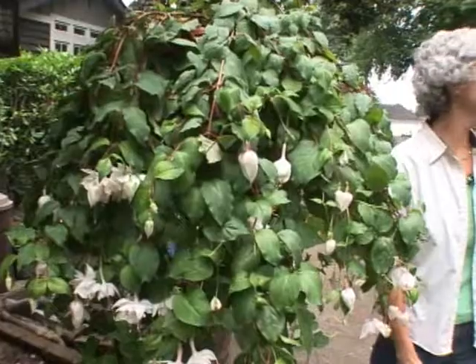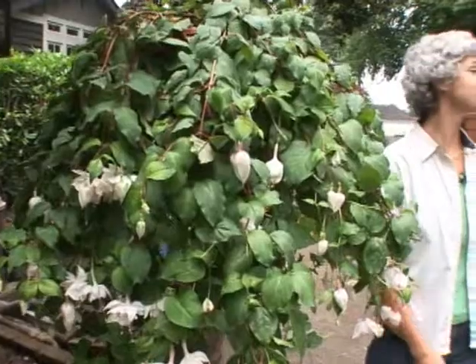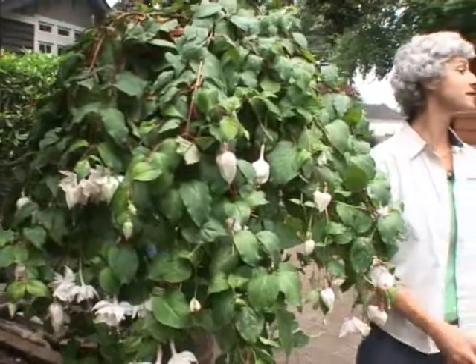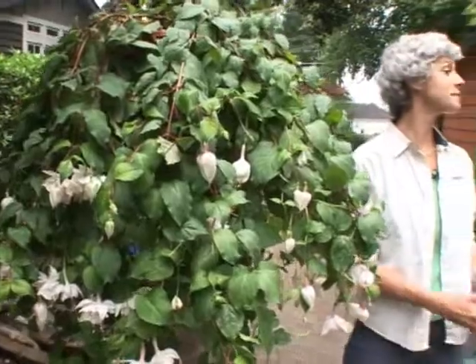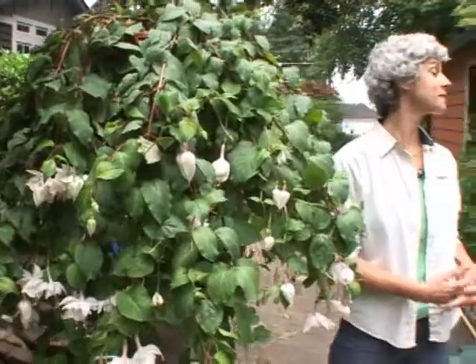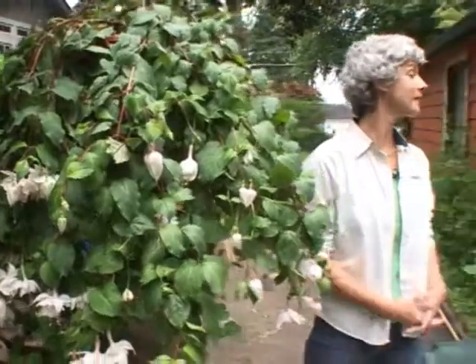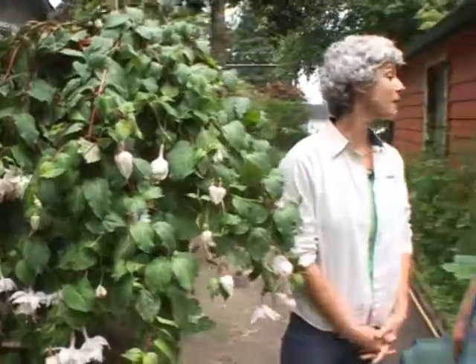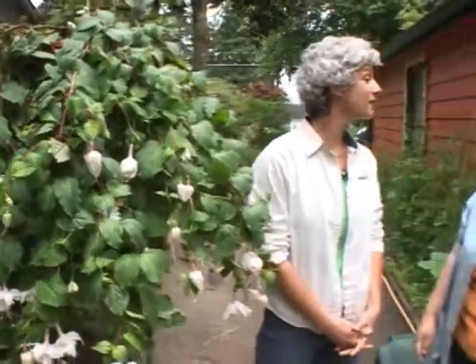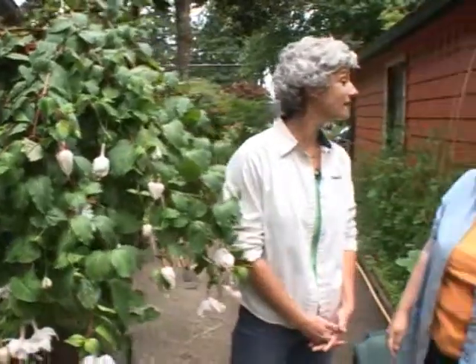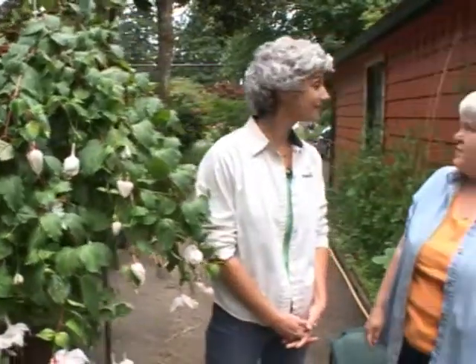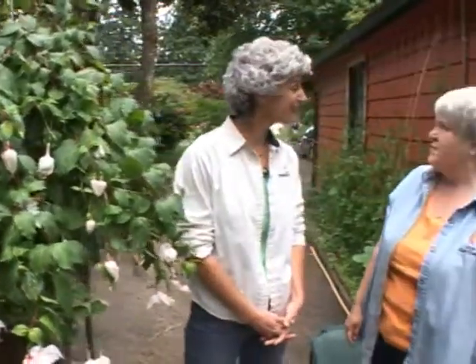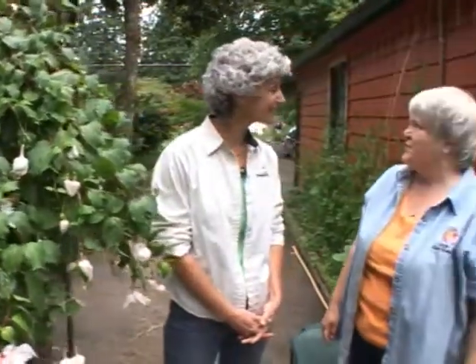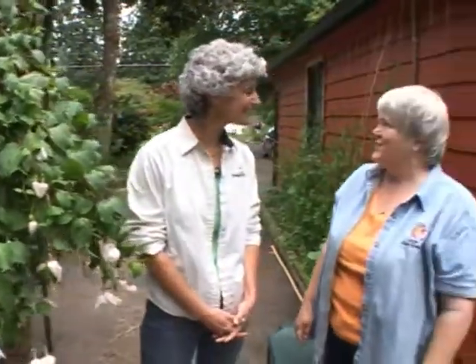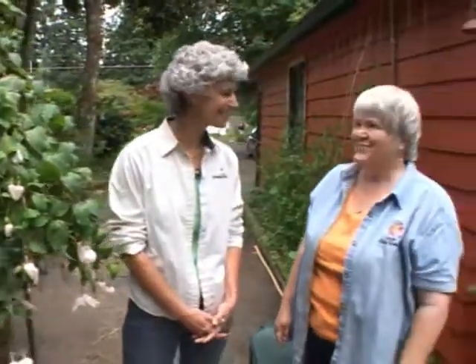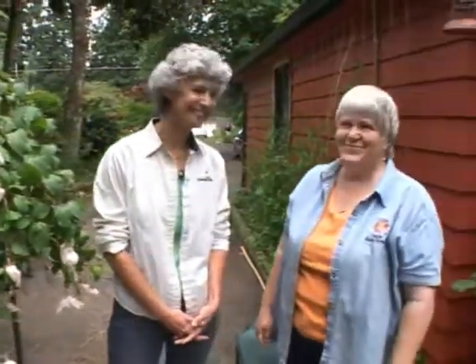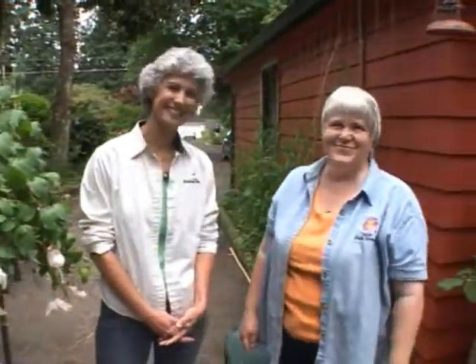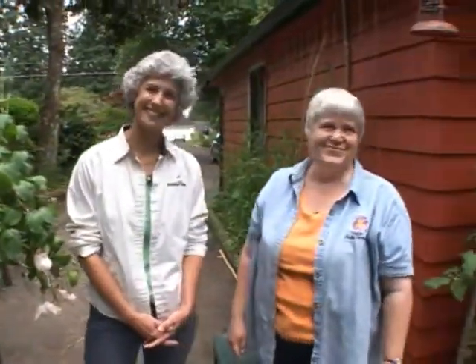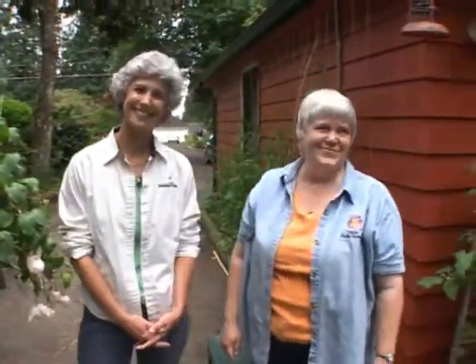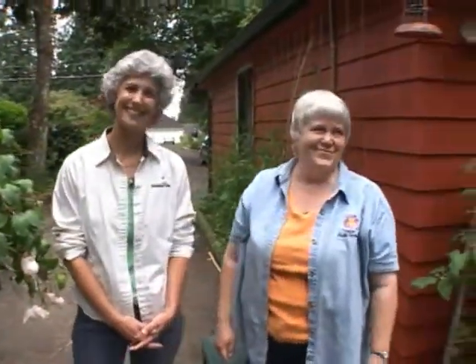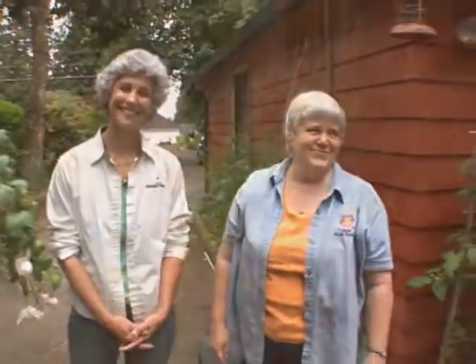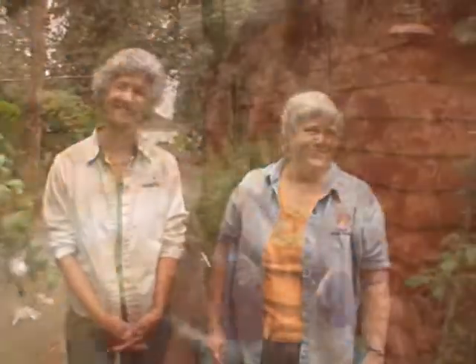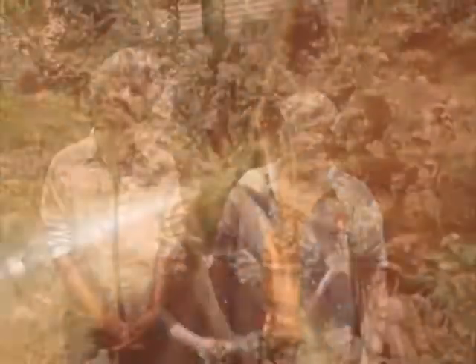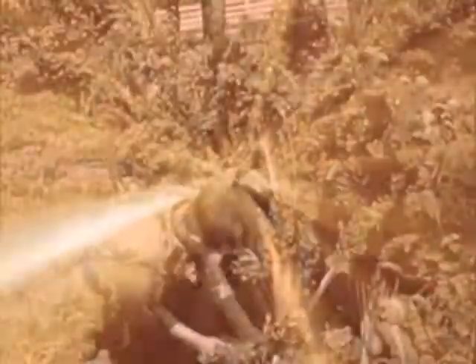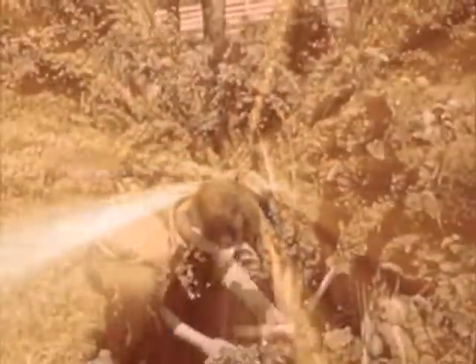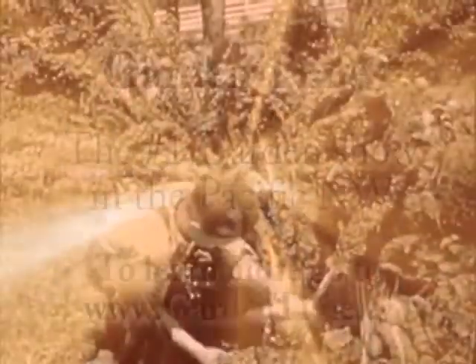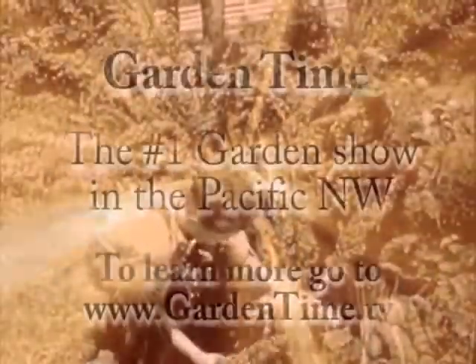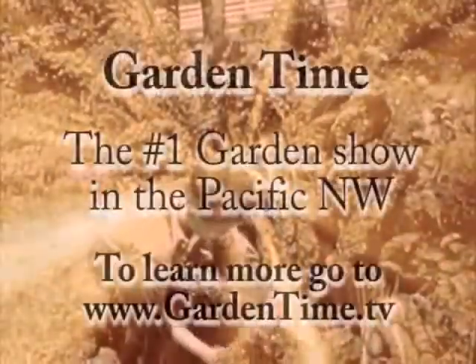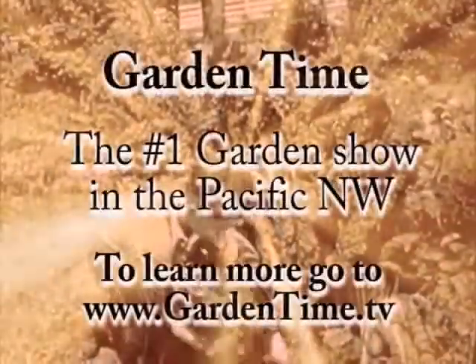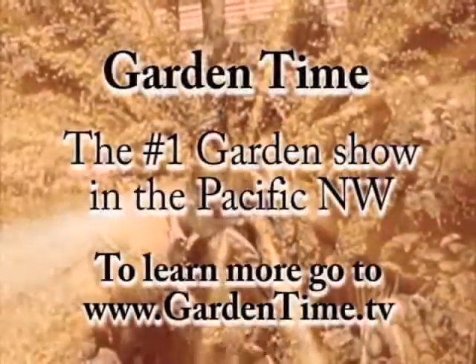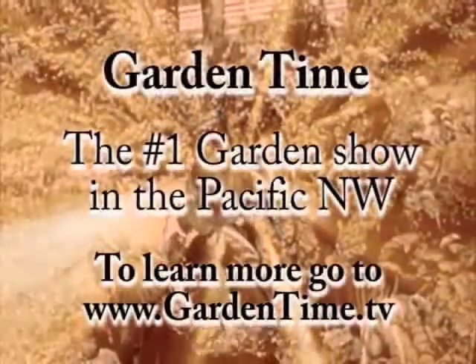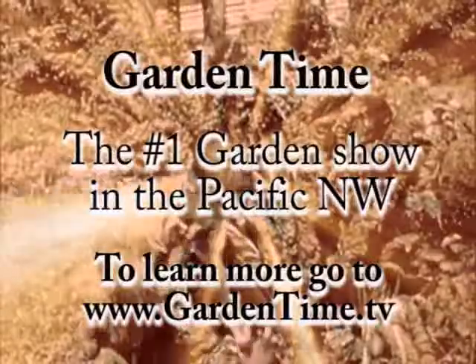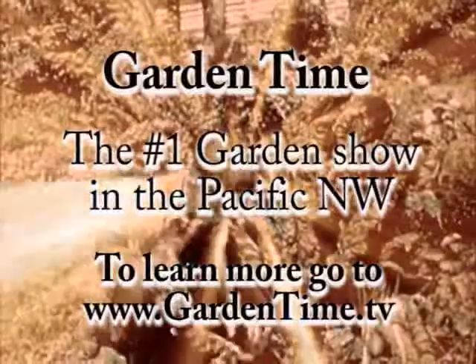Well, thanks for the tips. We'll see you next month. Thanks.